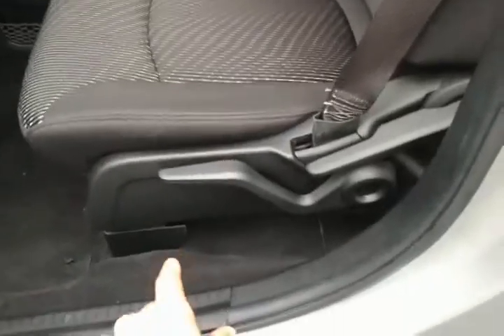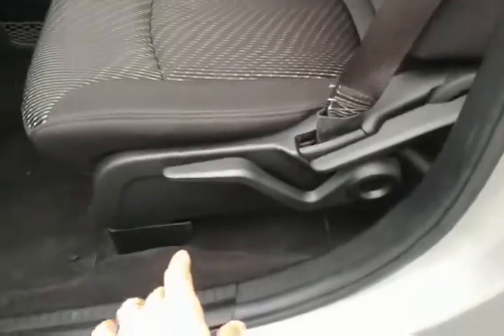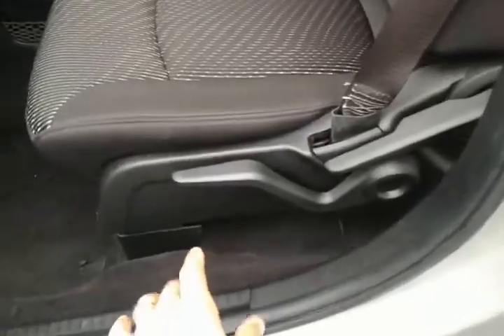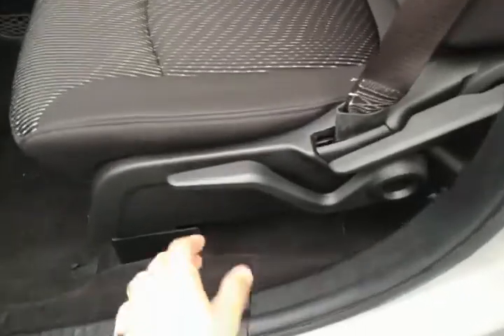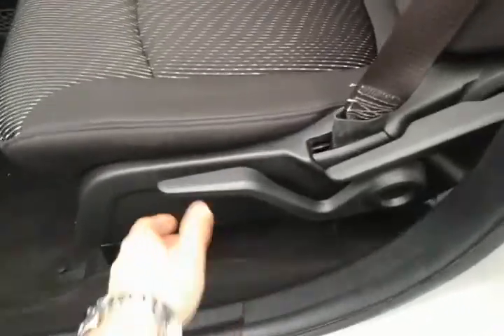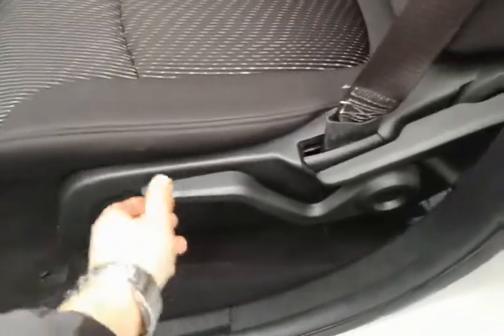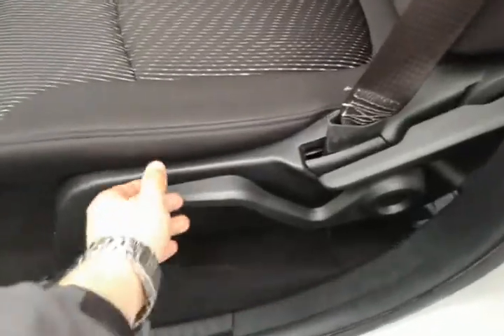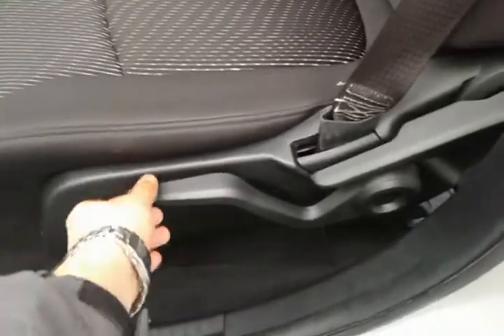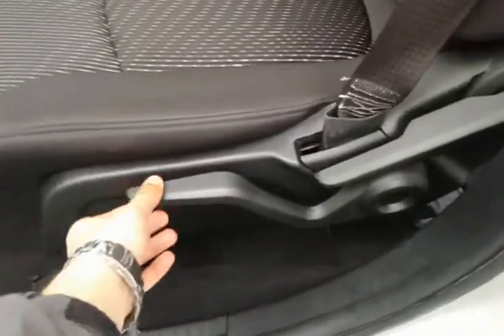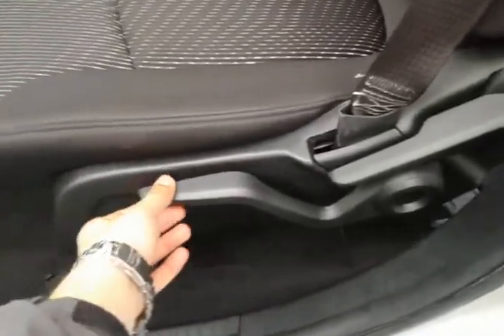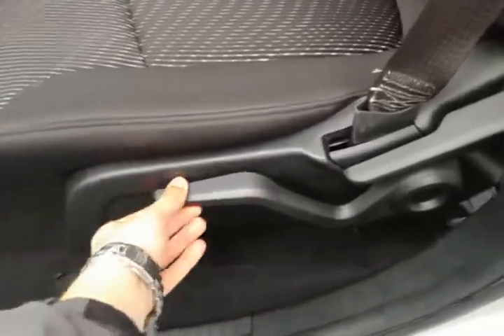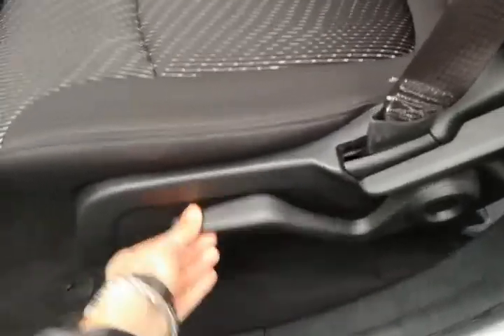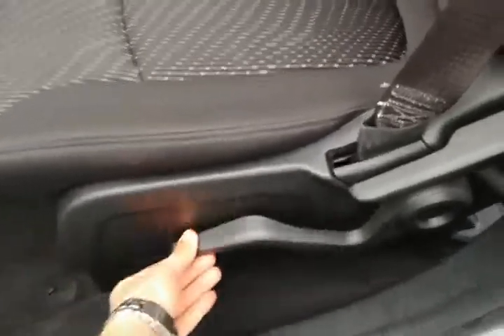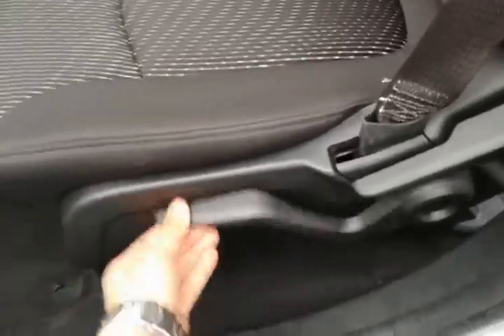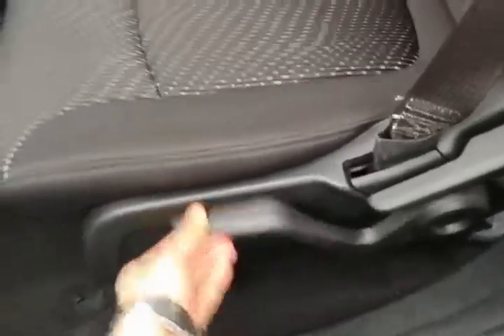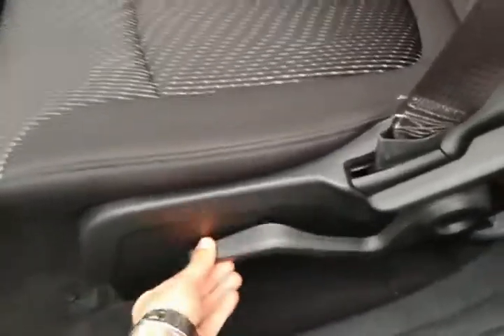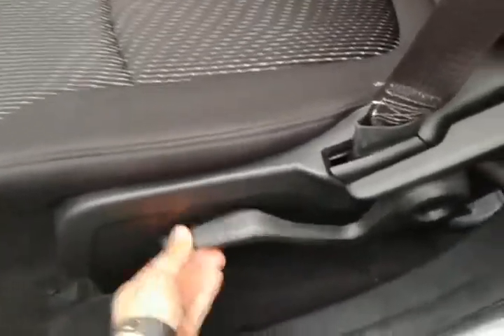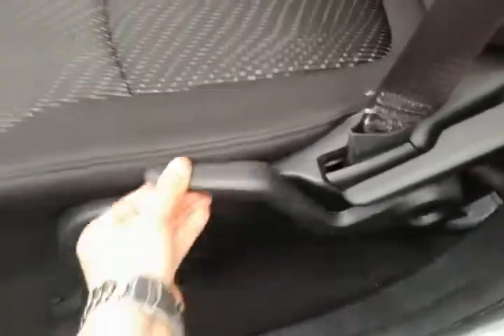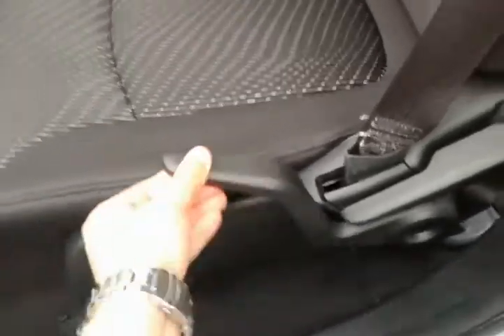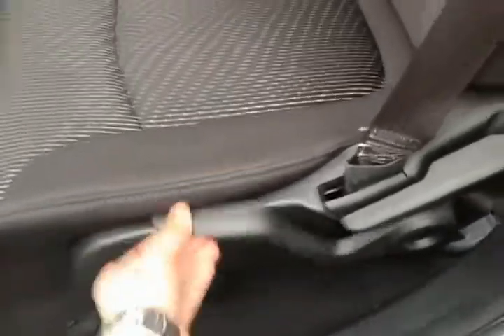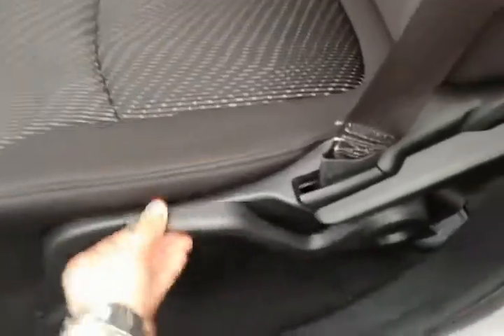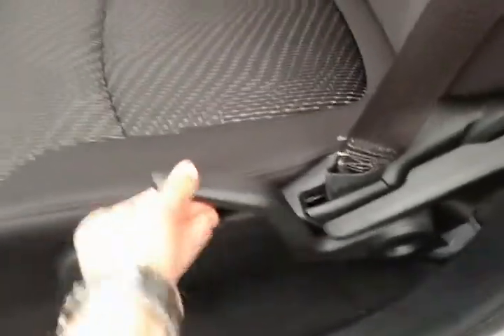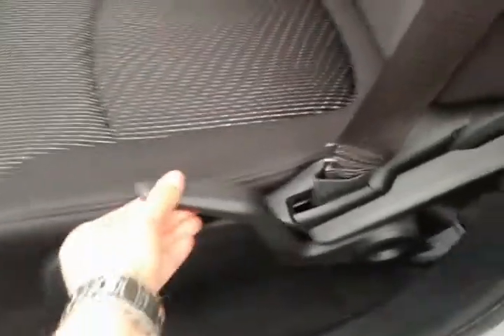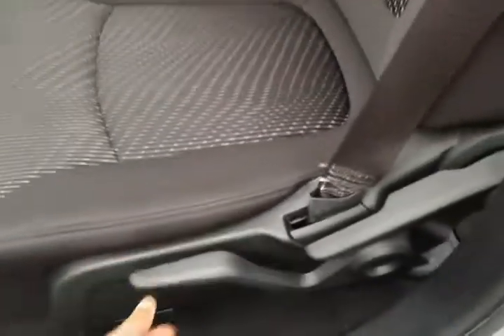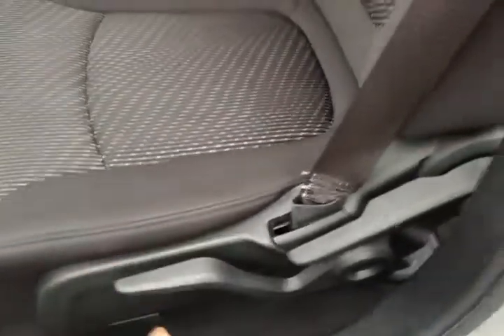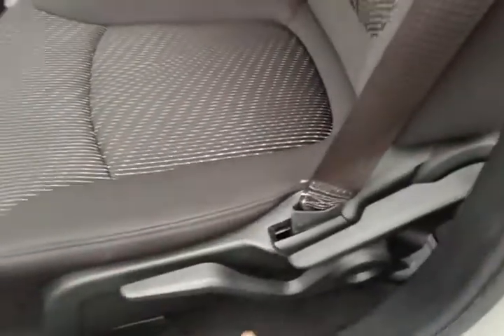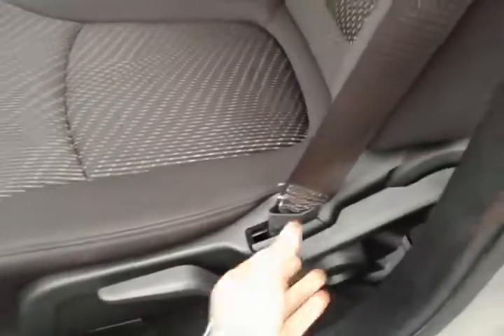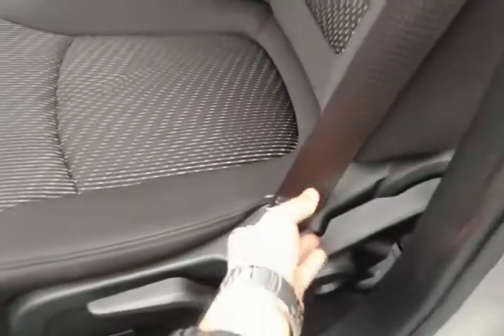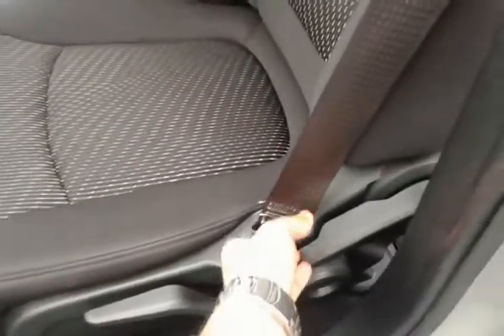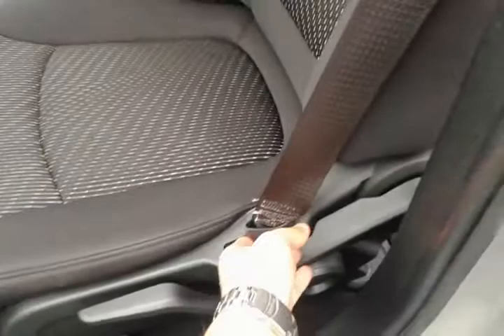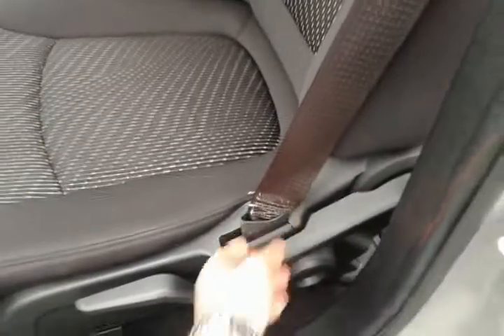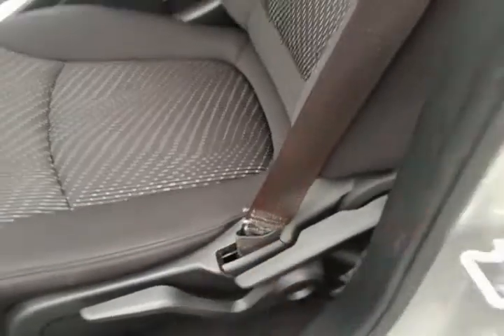This seat will crank up or down with the lever for raising up, and then recline.